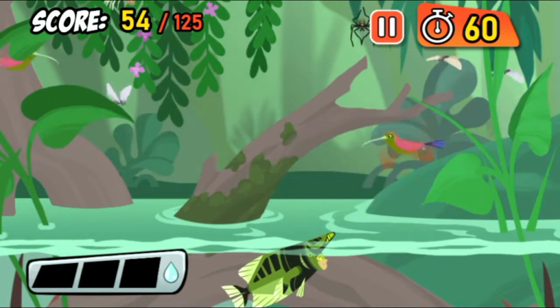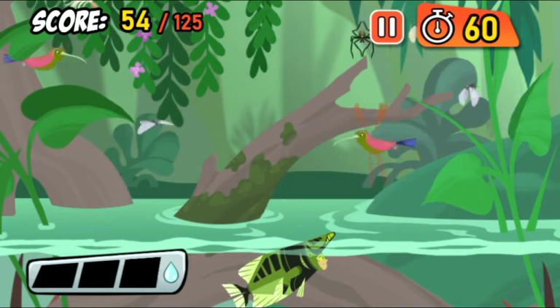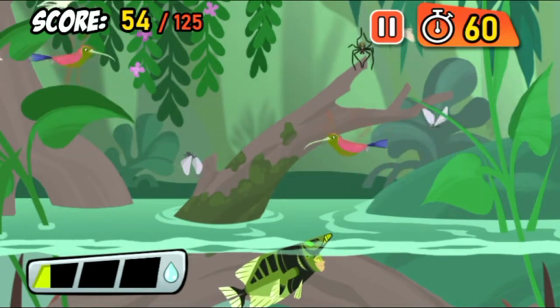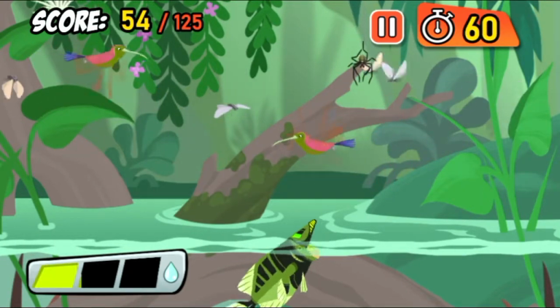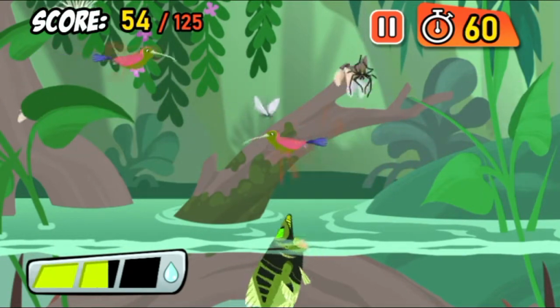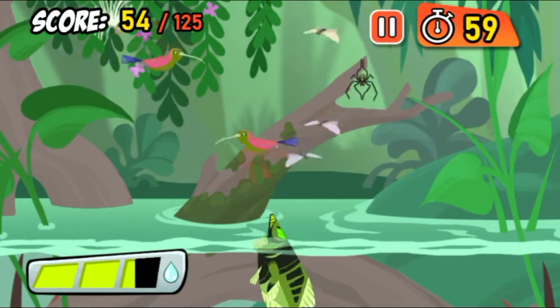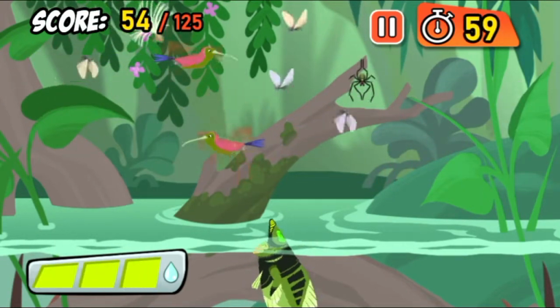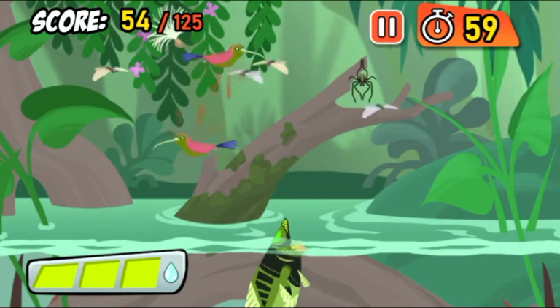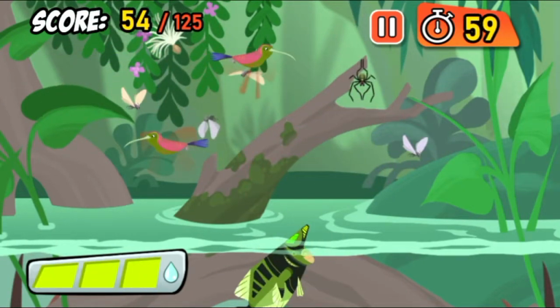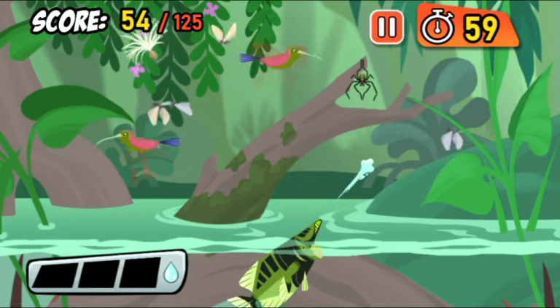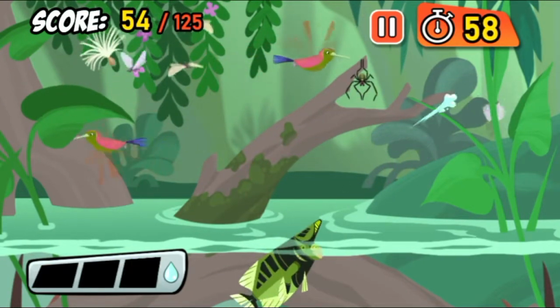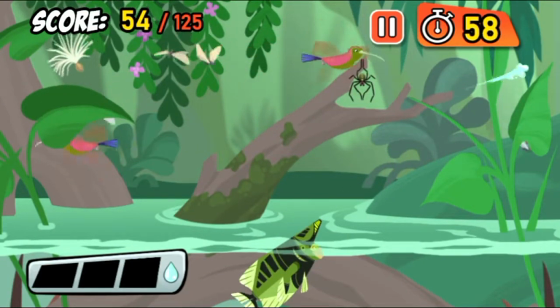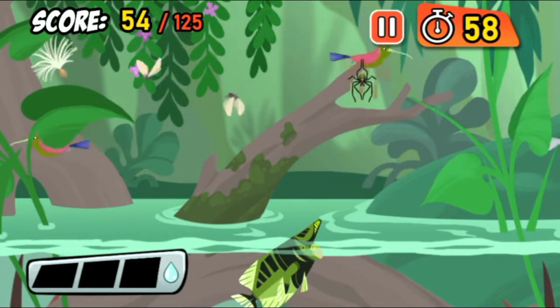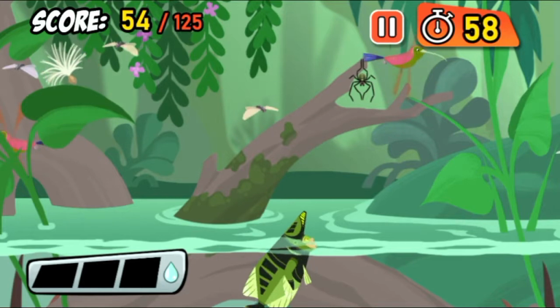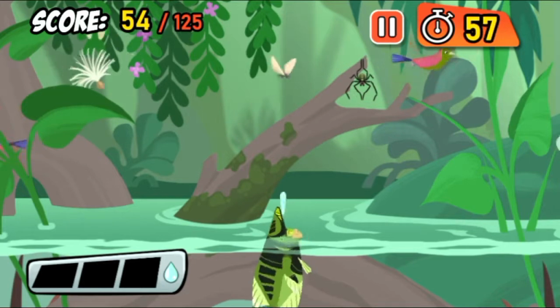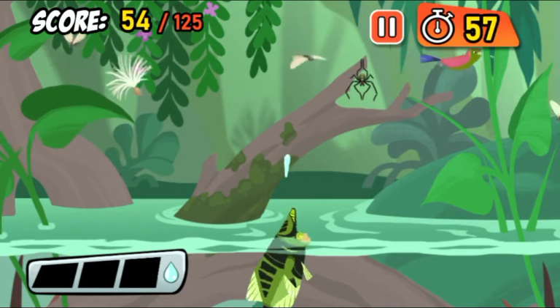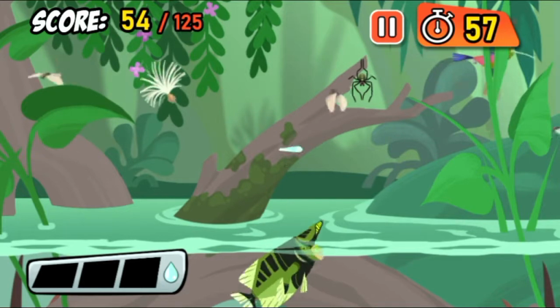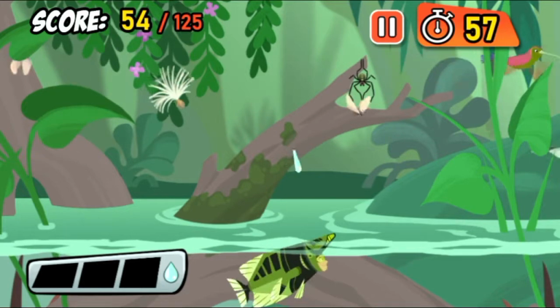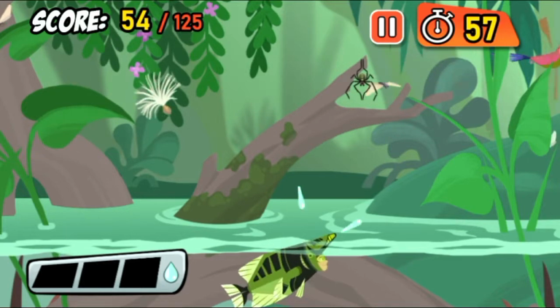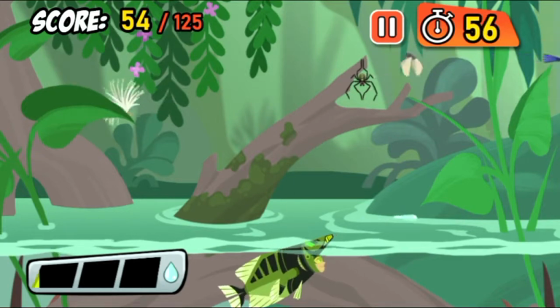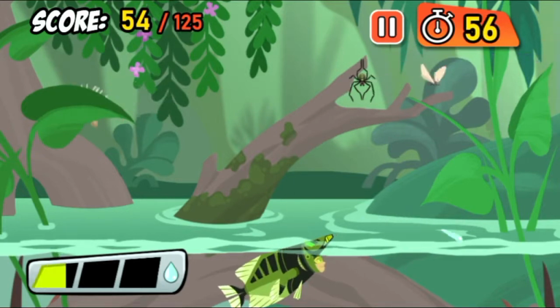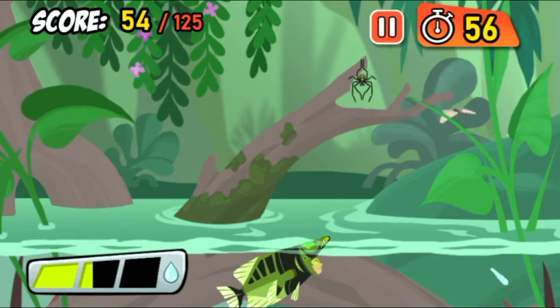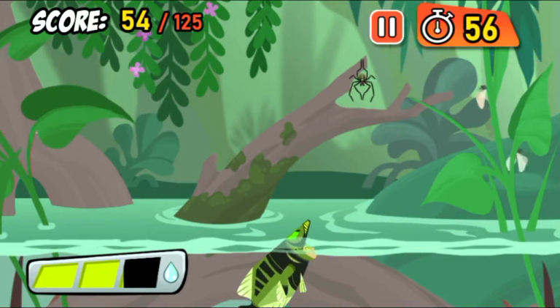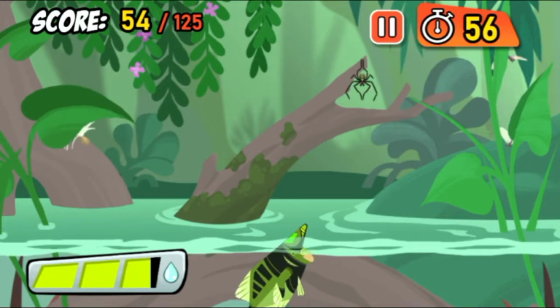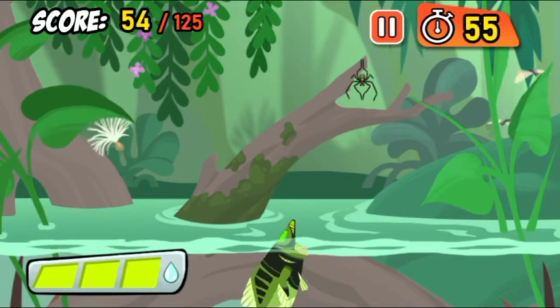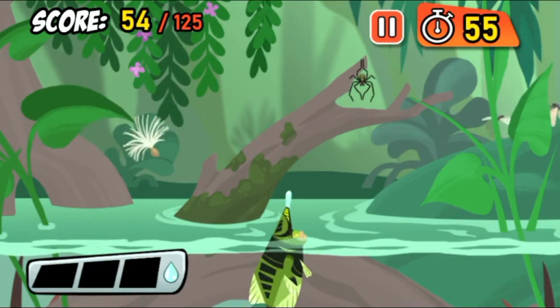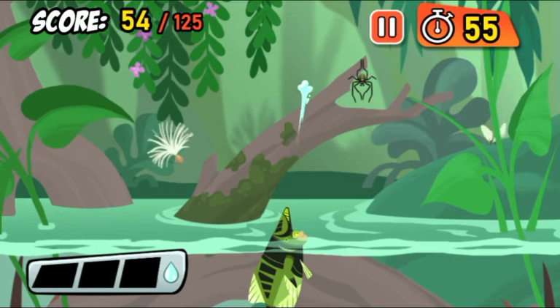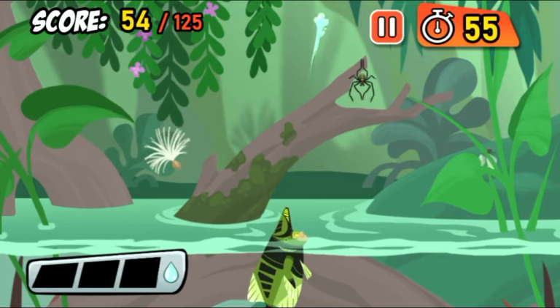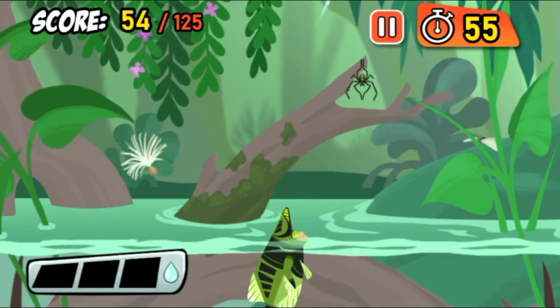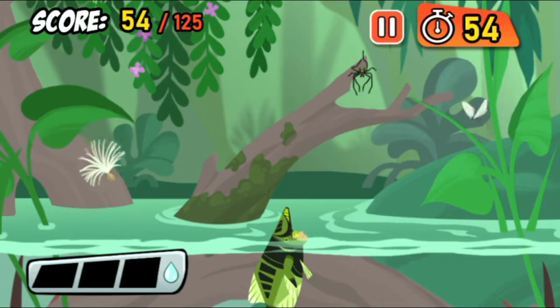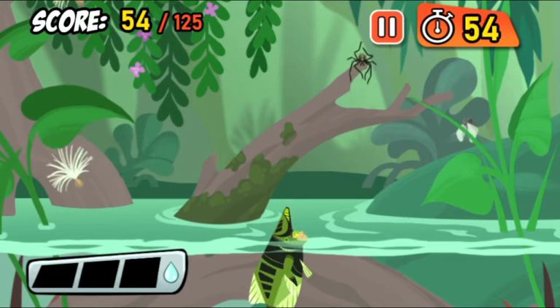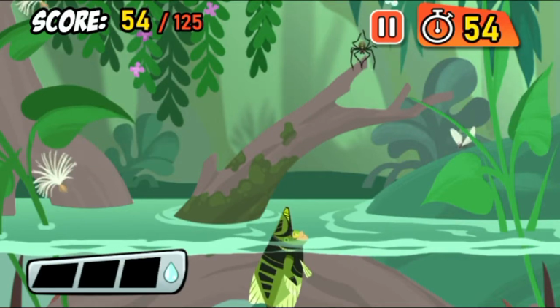That's a hummingbird! They drink nectar from flowers, and they're way too big to be Archerfish food.